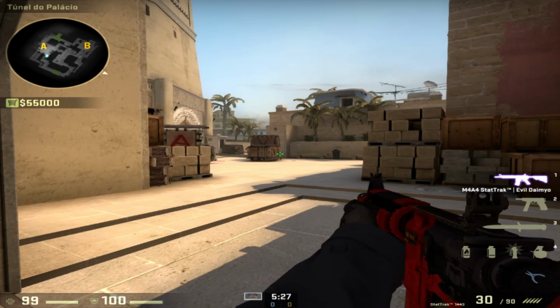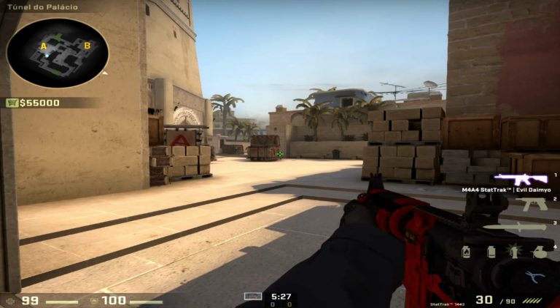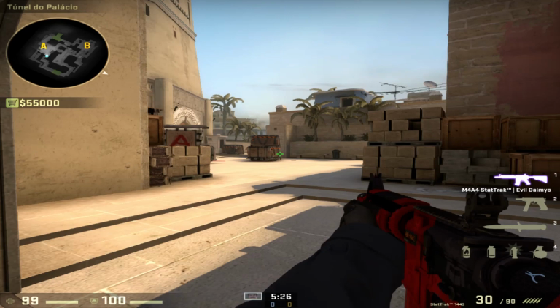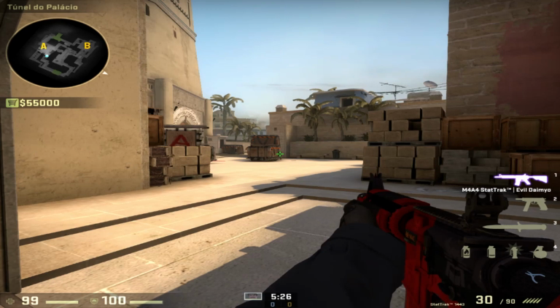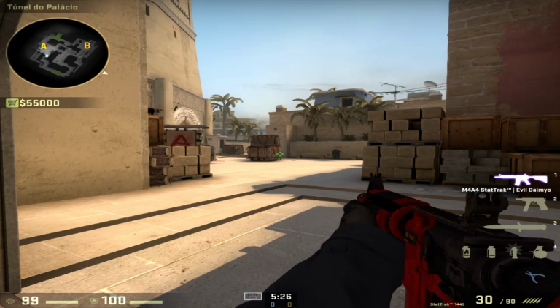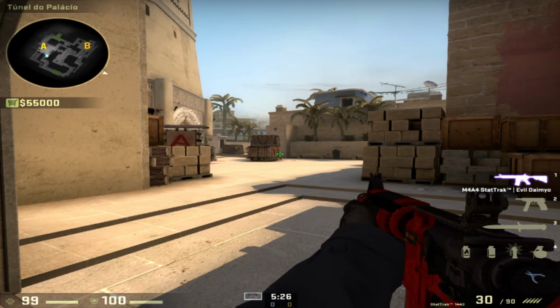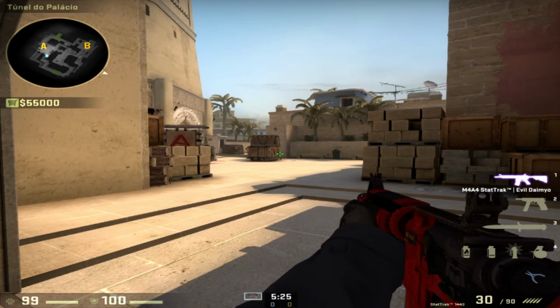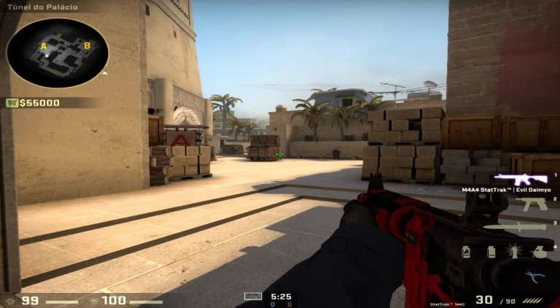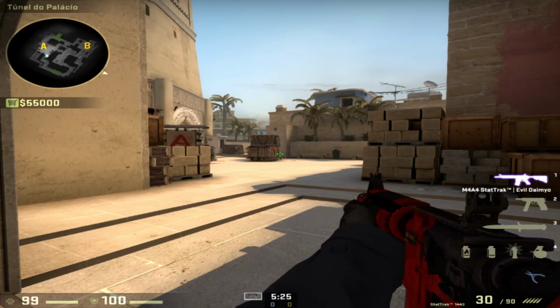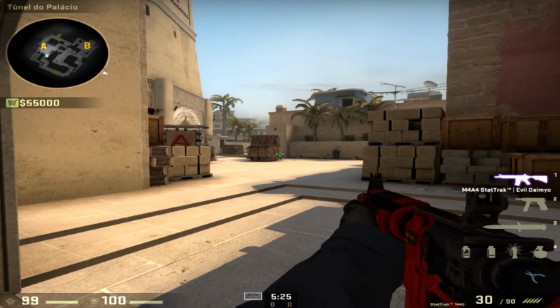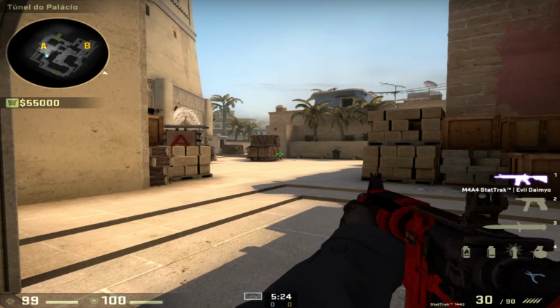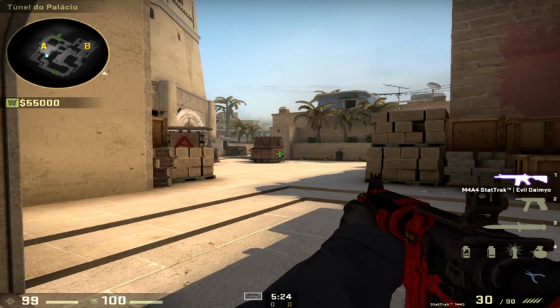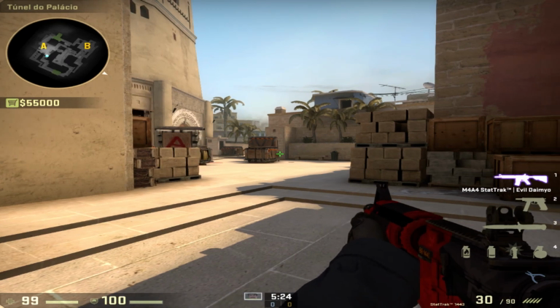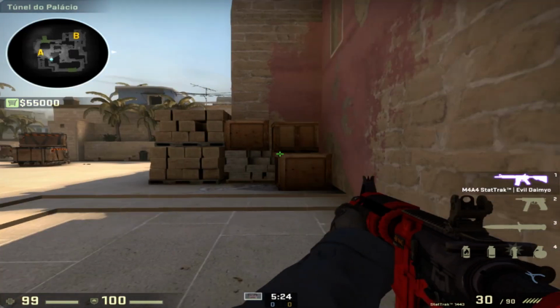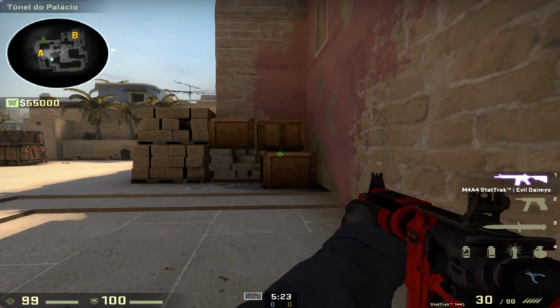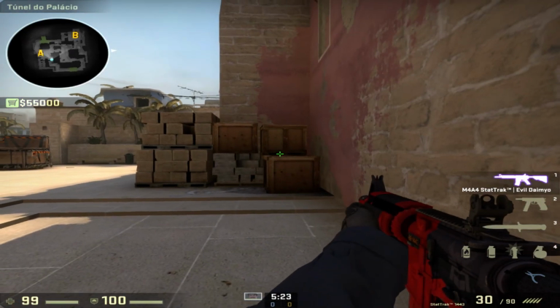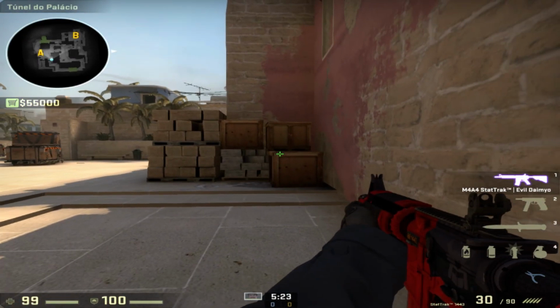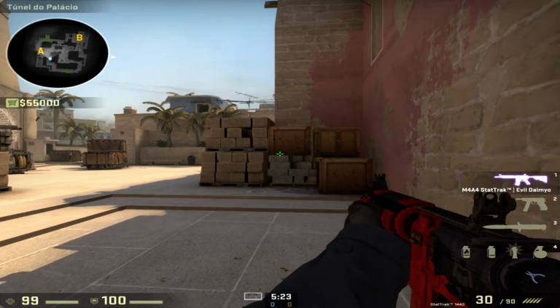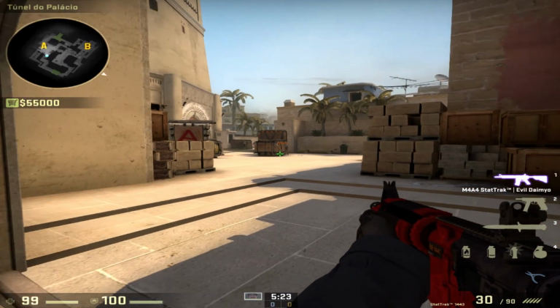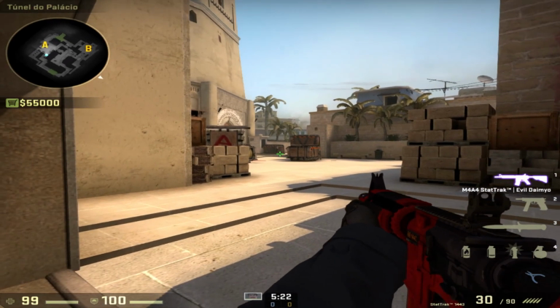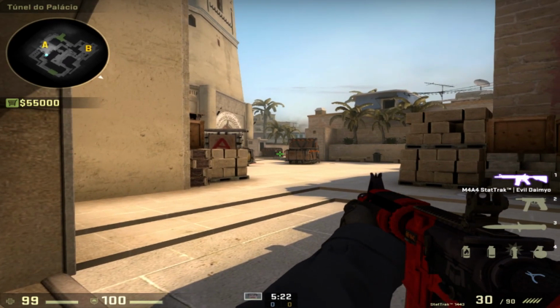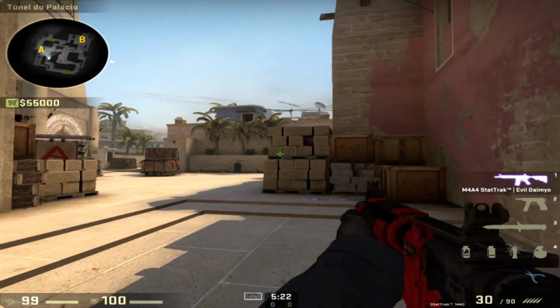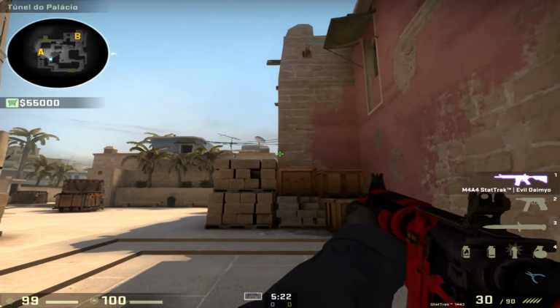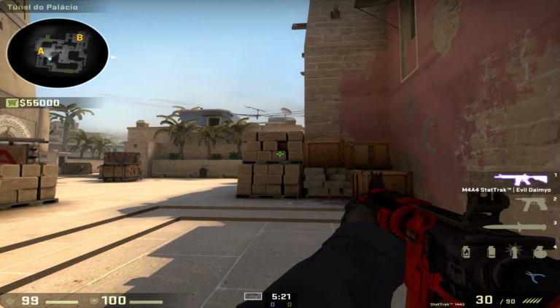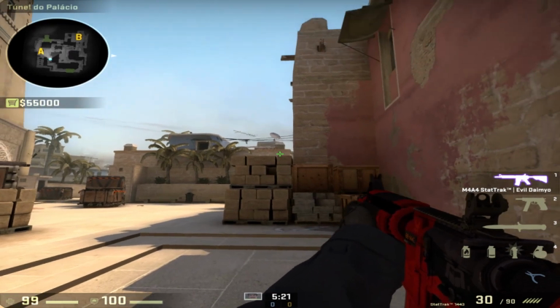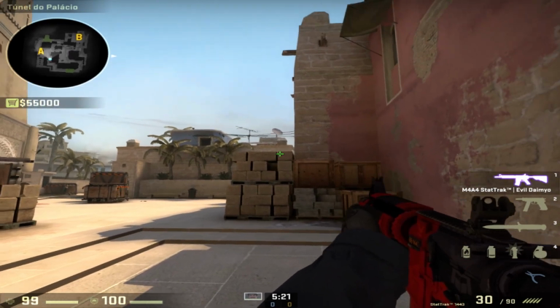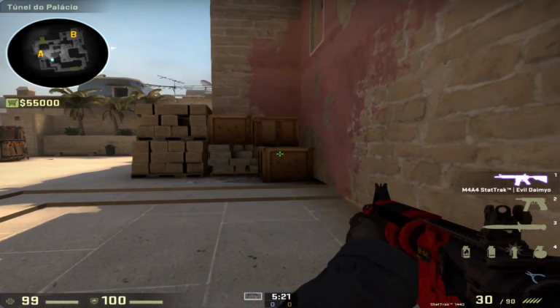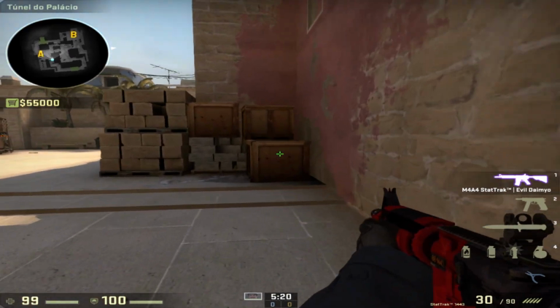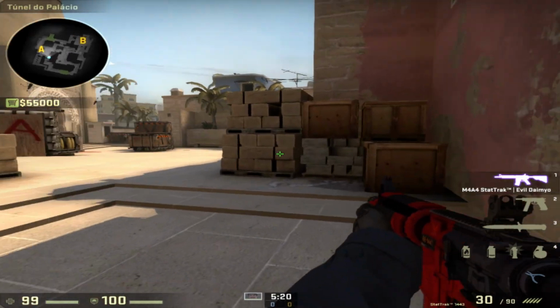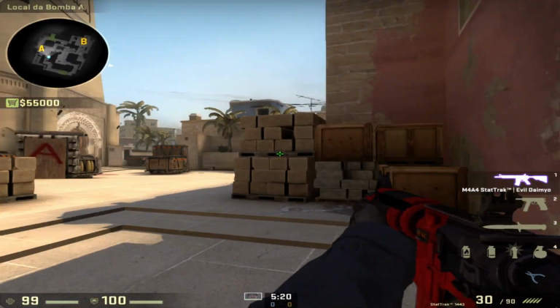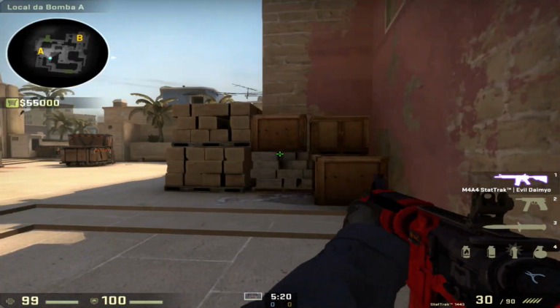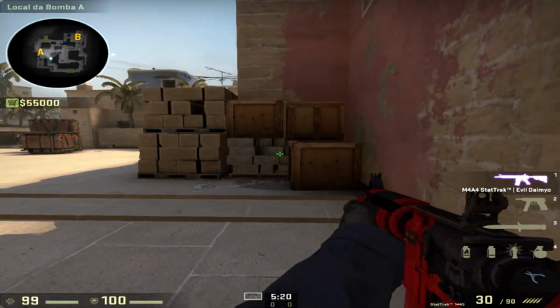Hello everybody, I'm gonna show you three smokes that you can throw from Tetris that can smoke off CT, jungle and stairs all the way from Tetris.